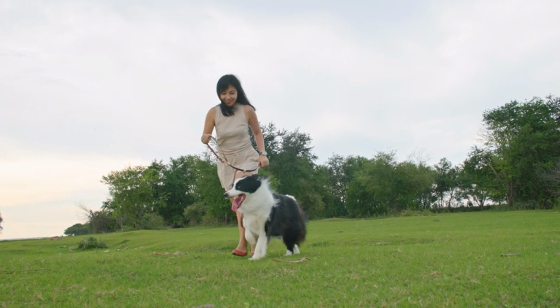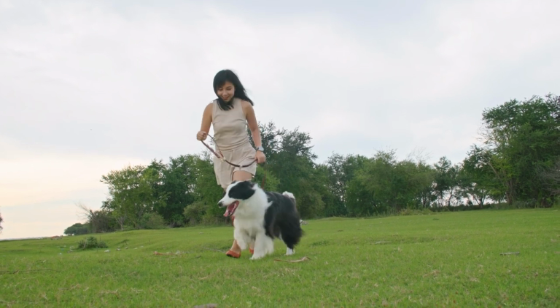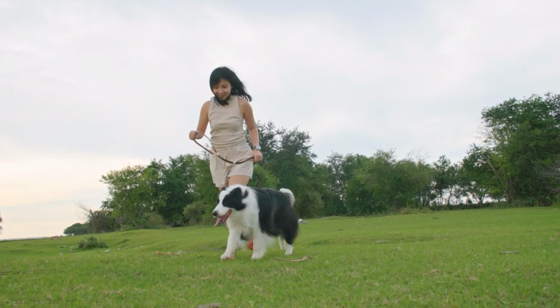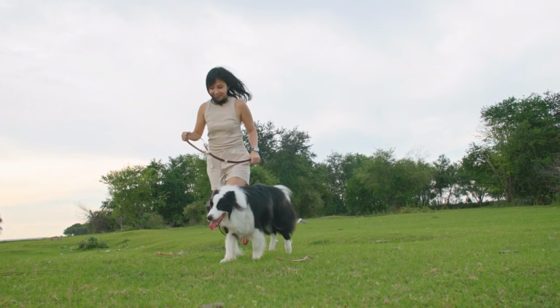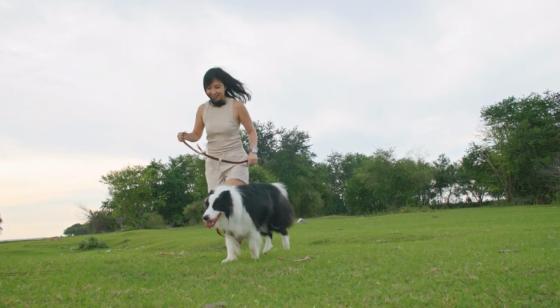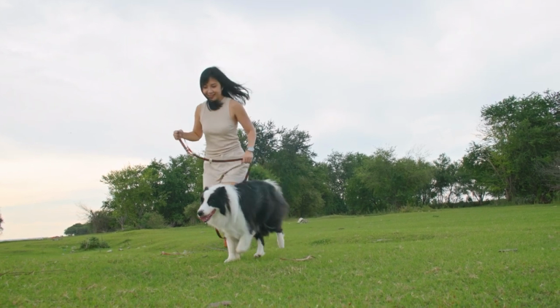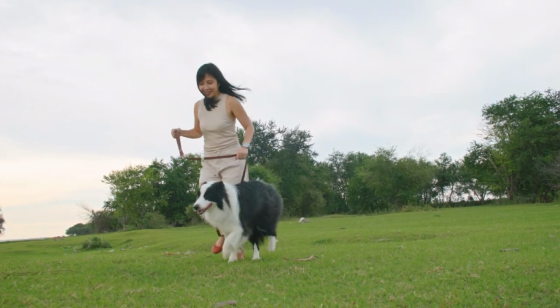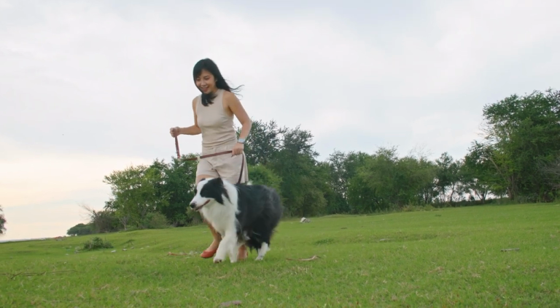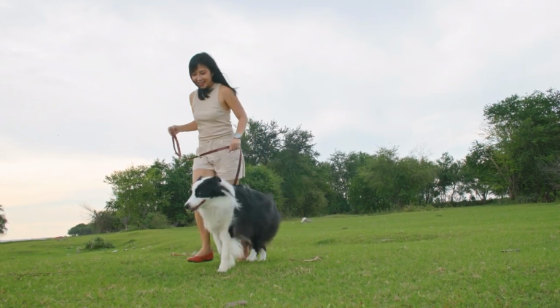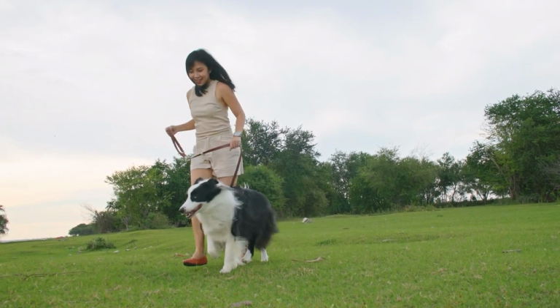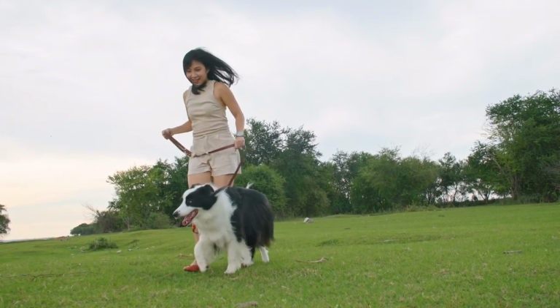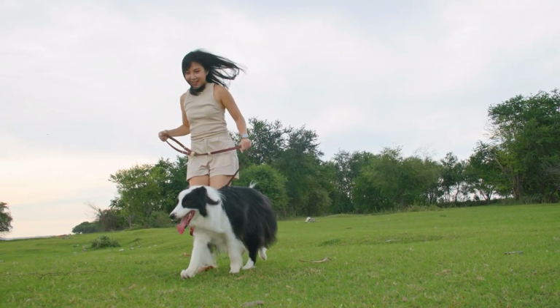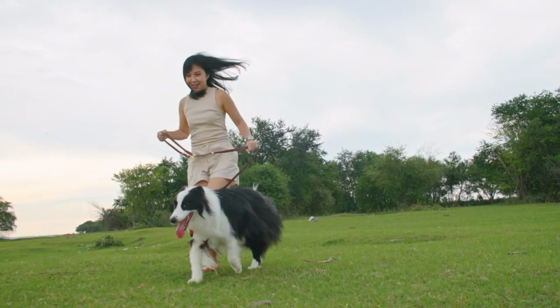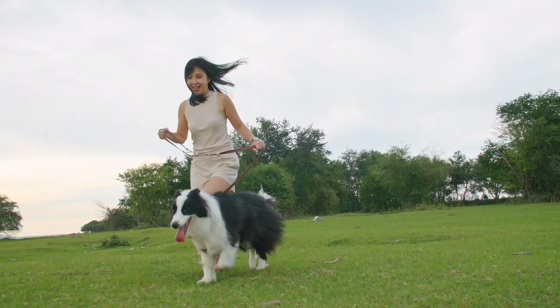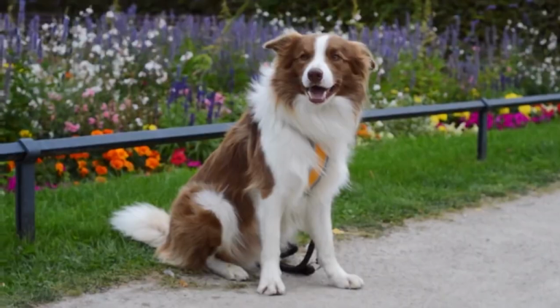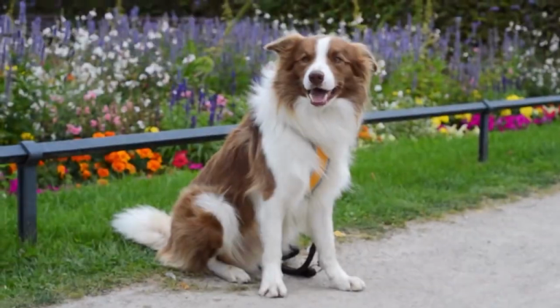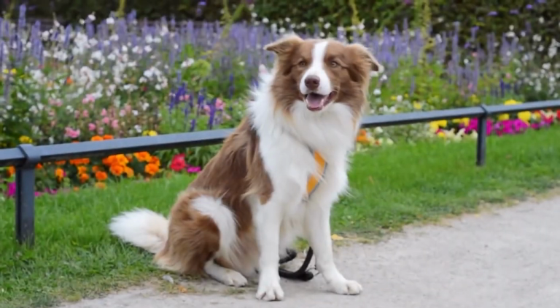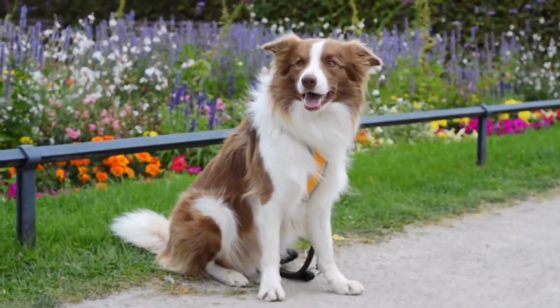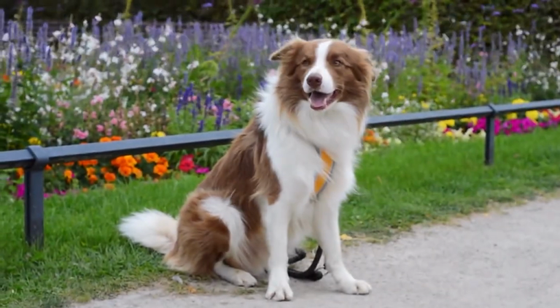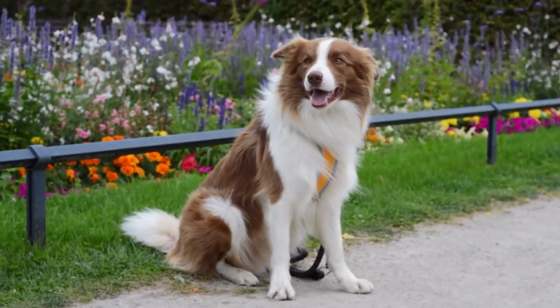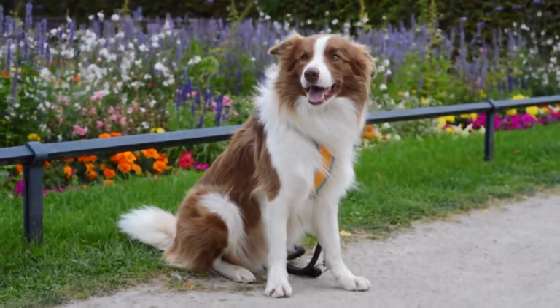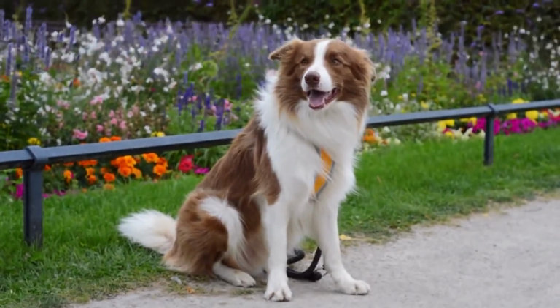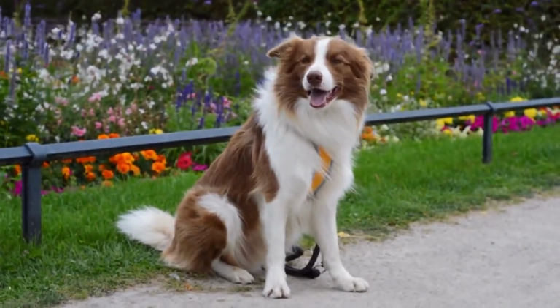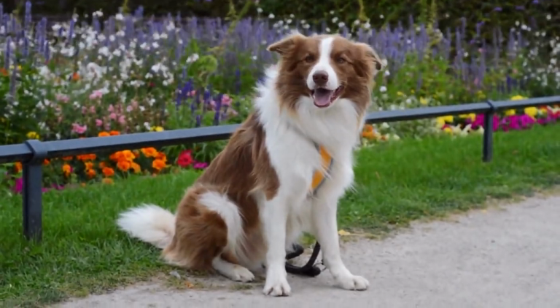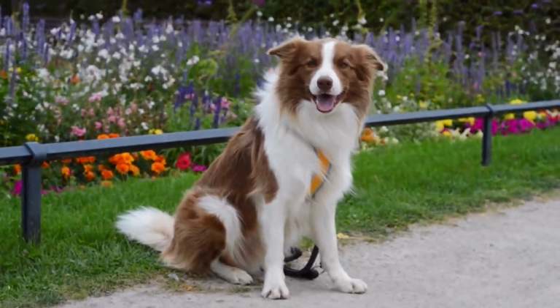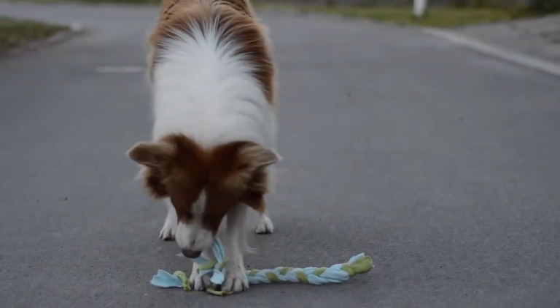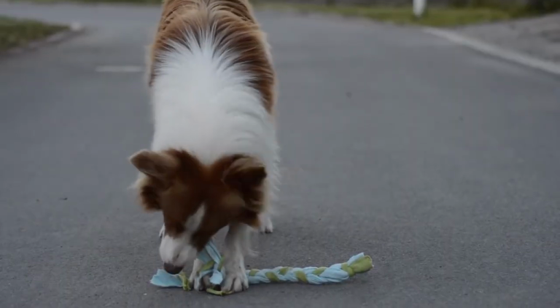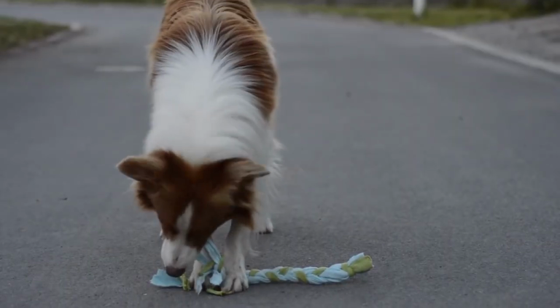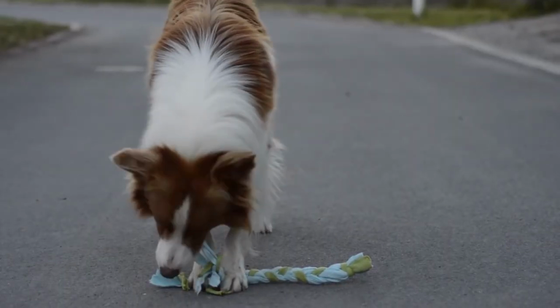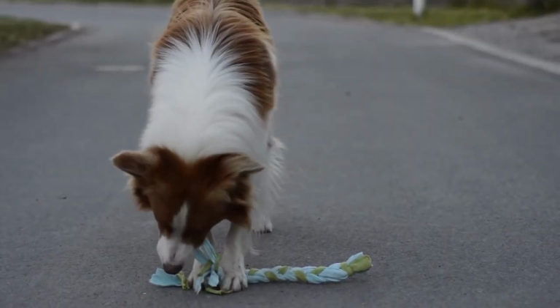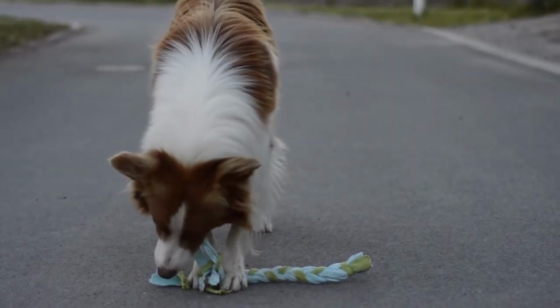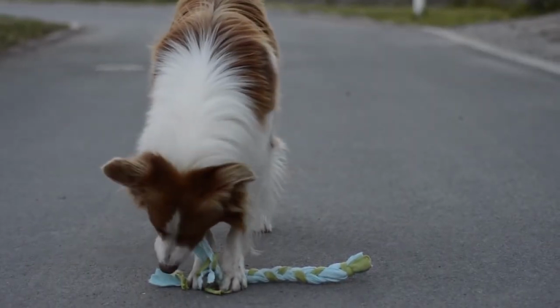They can have a range of coat colours including black, white, brown, tan, chocolate or merle.